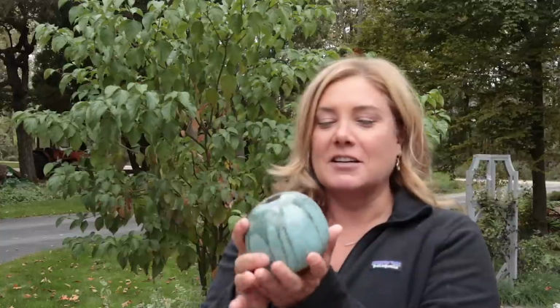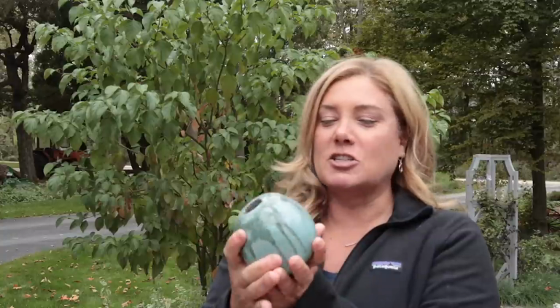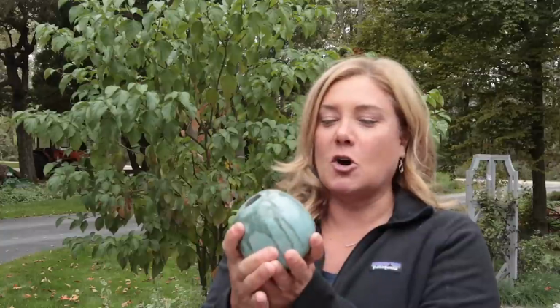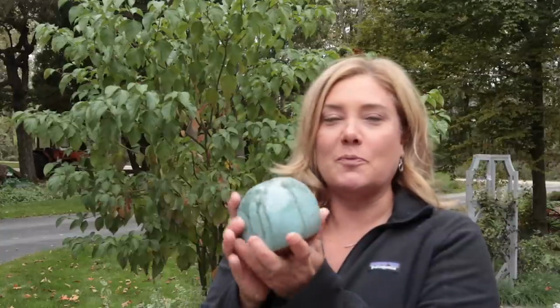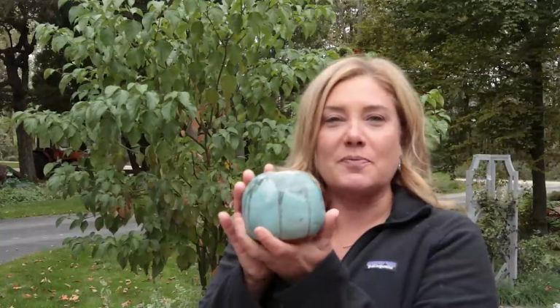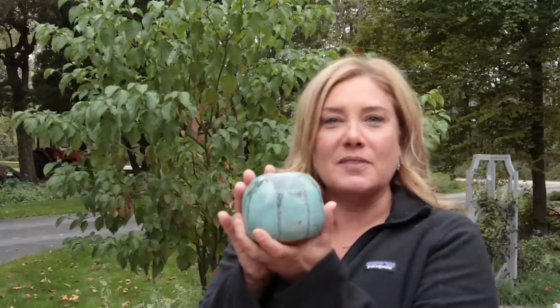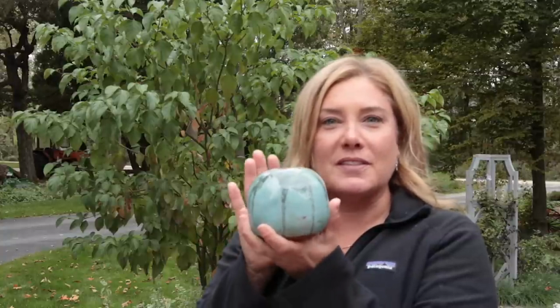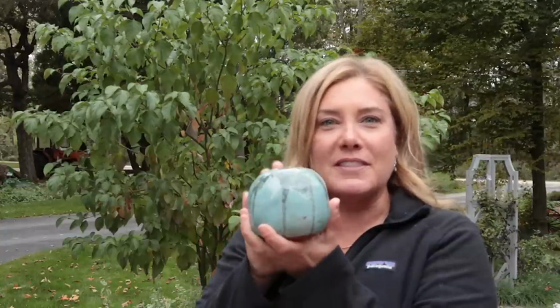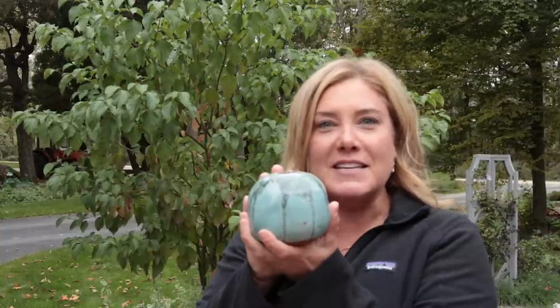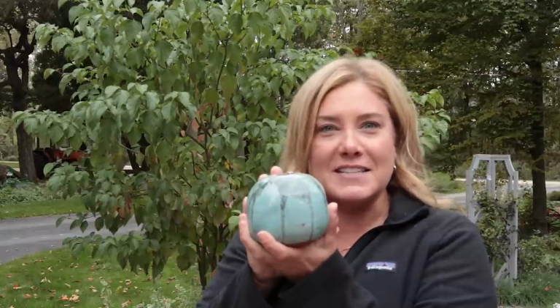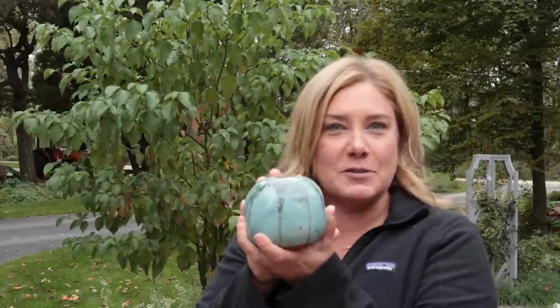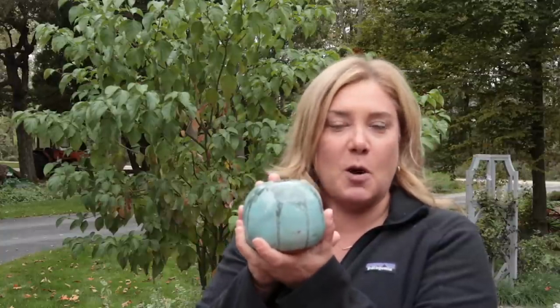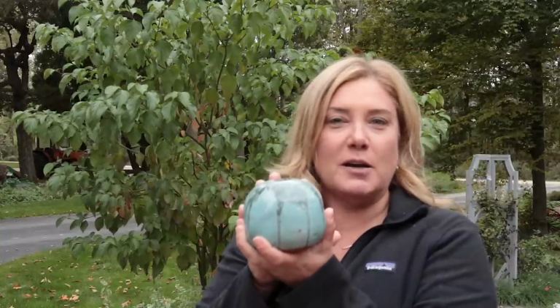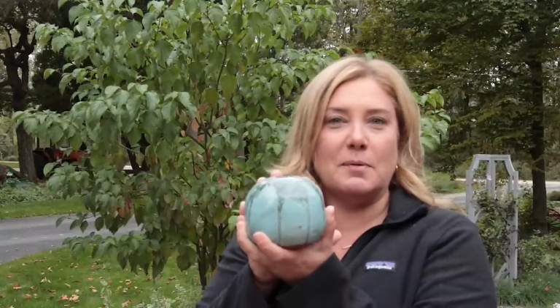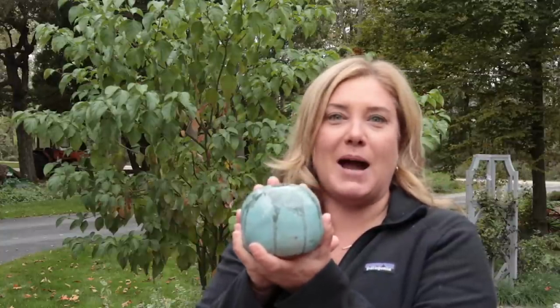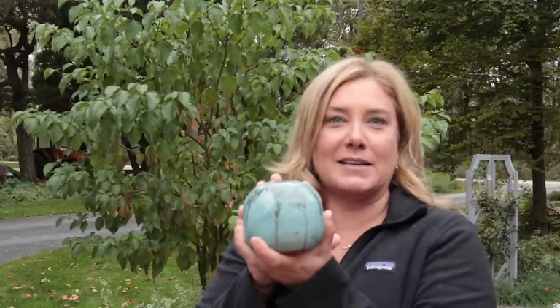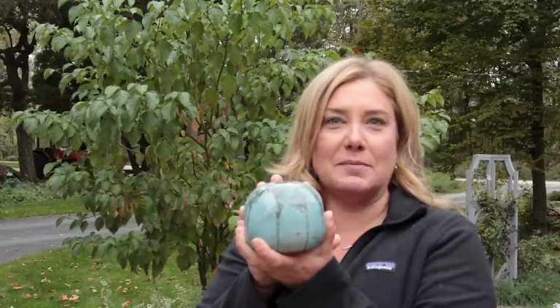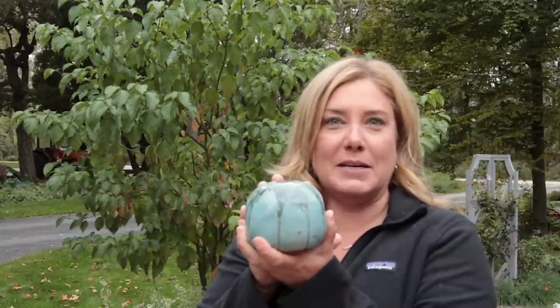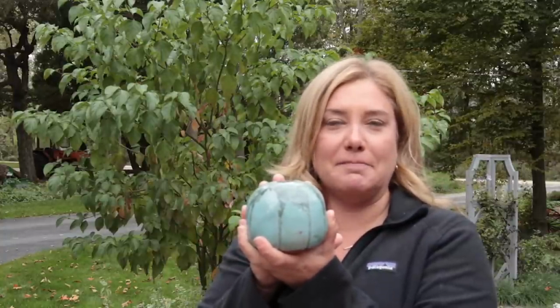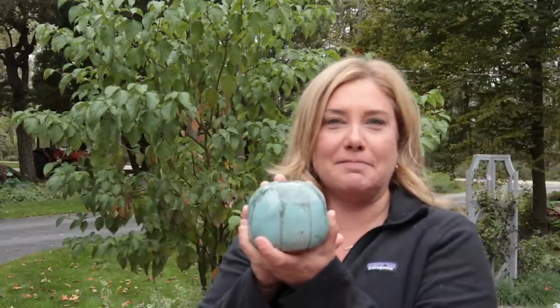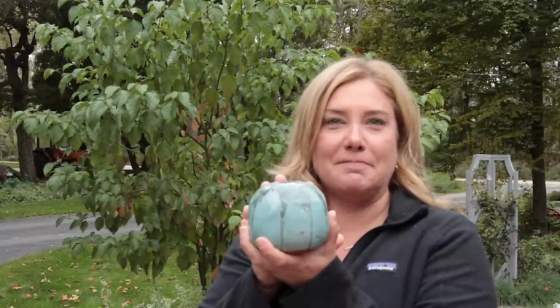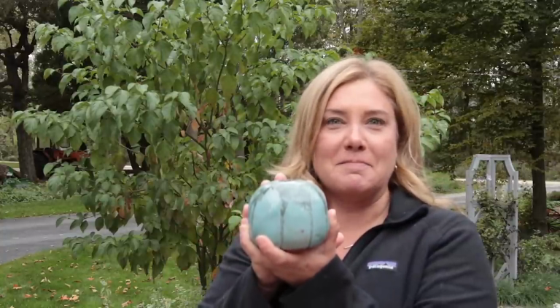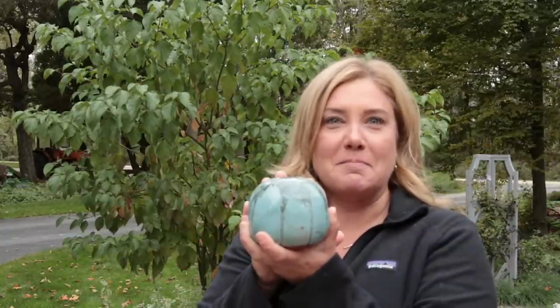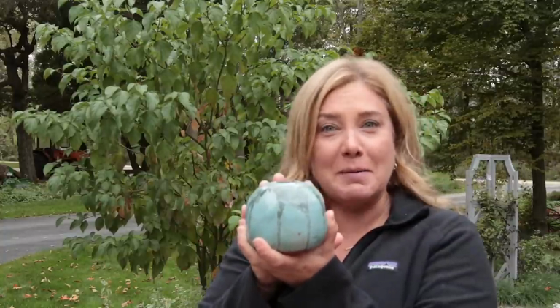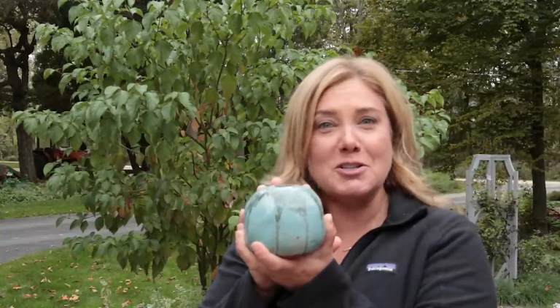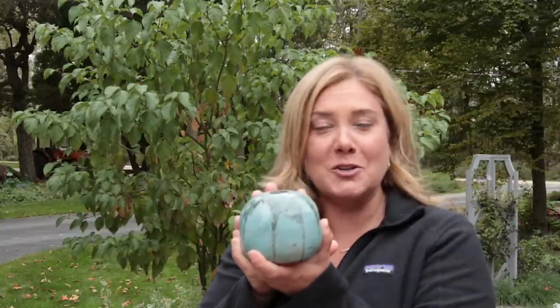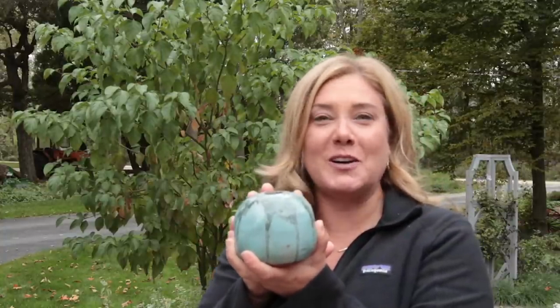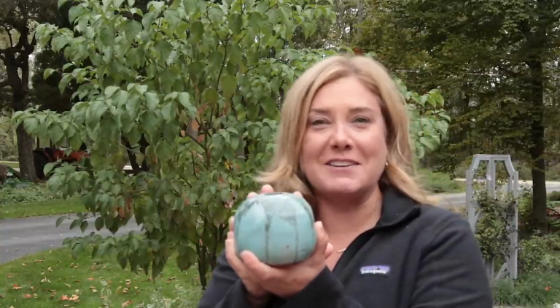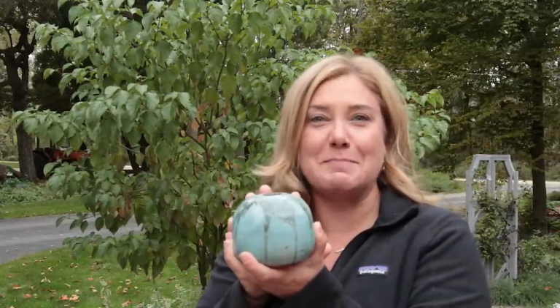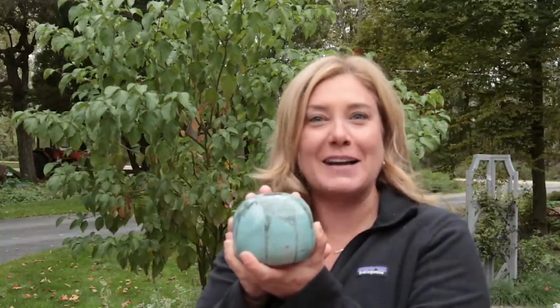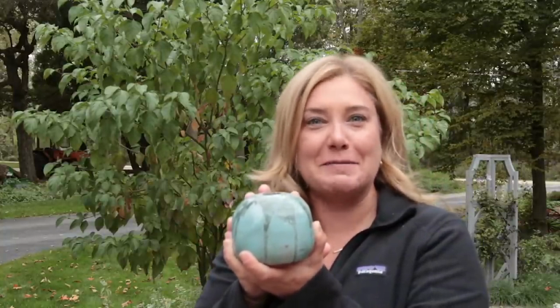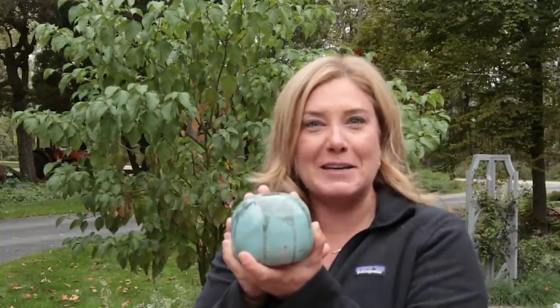So this is what a pot can be, but I'm going to show what else a pot can be.